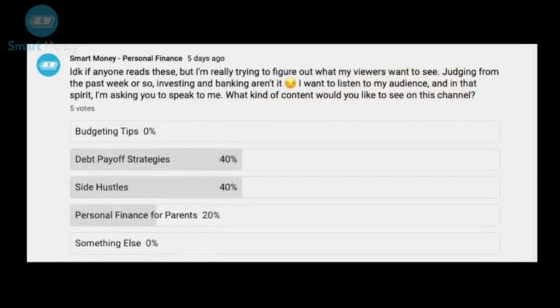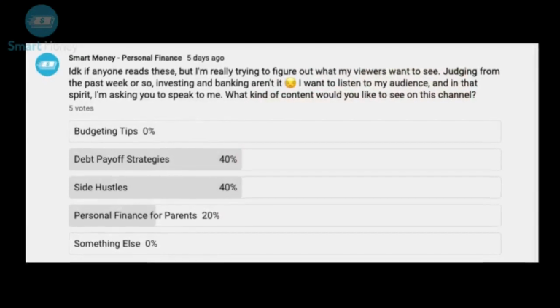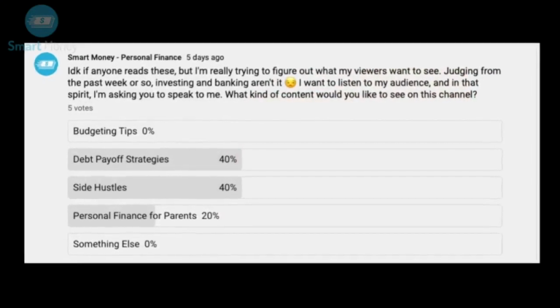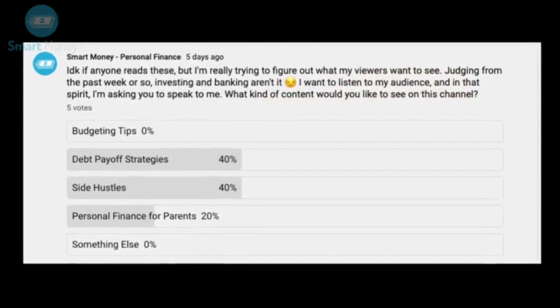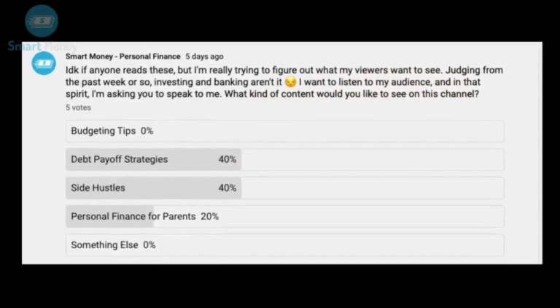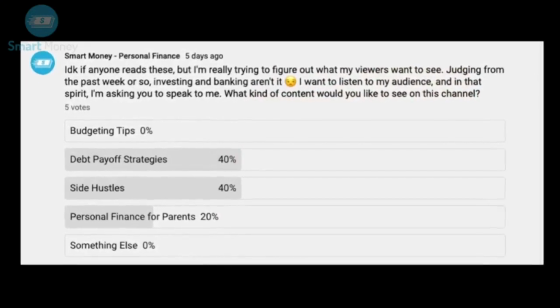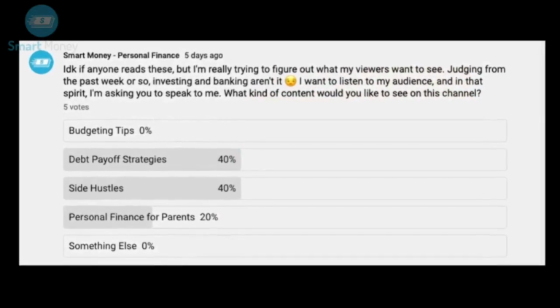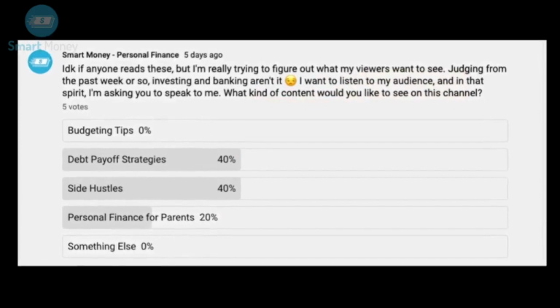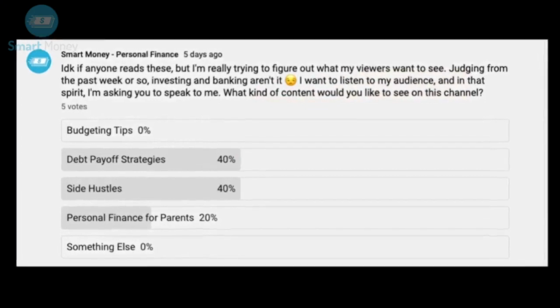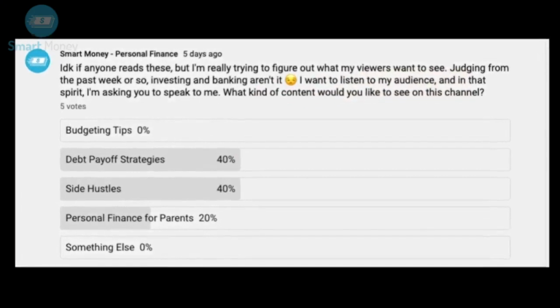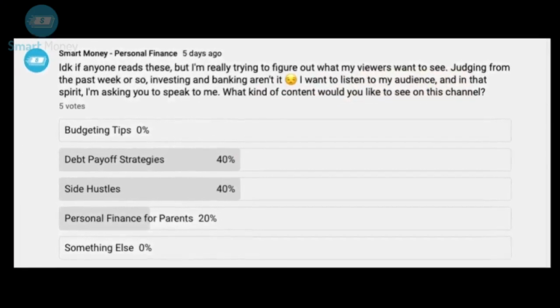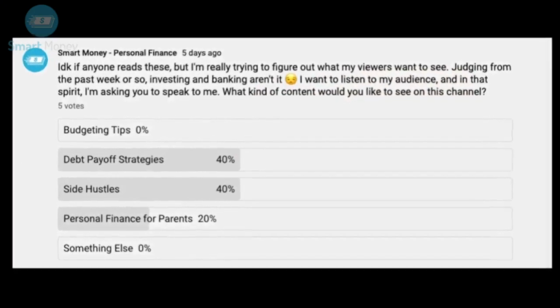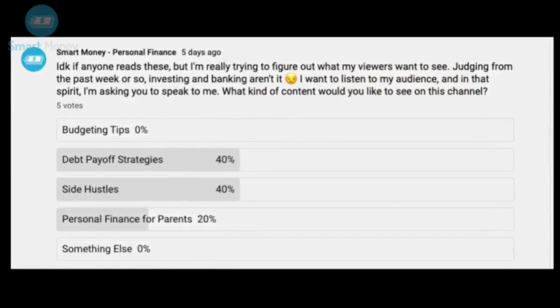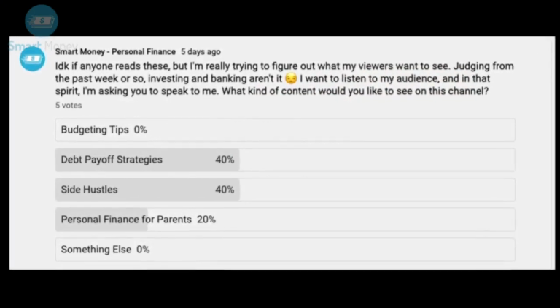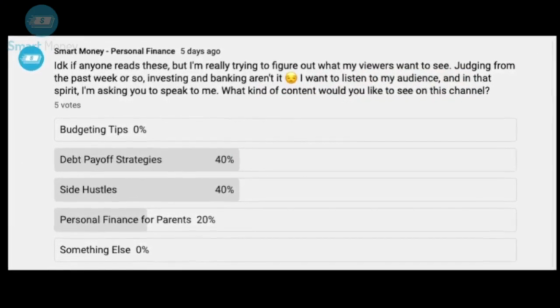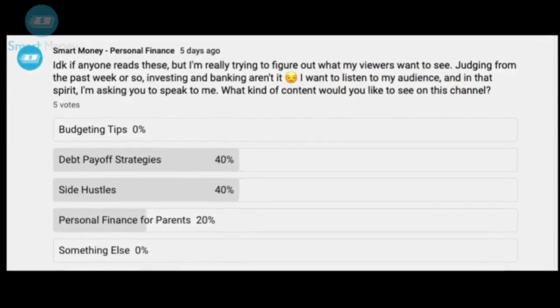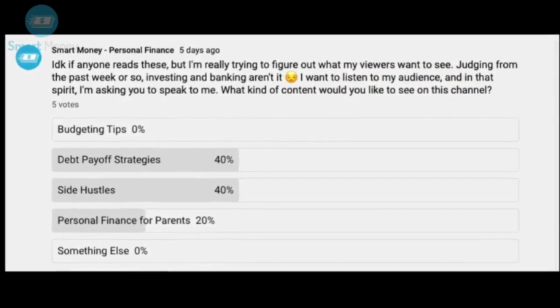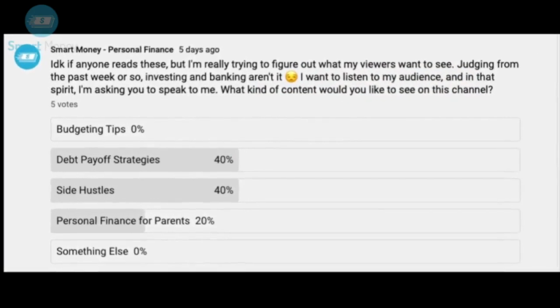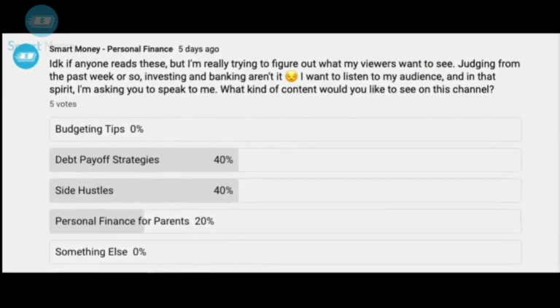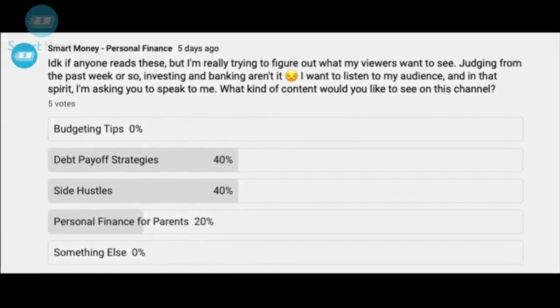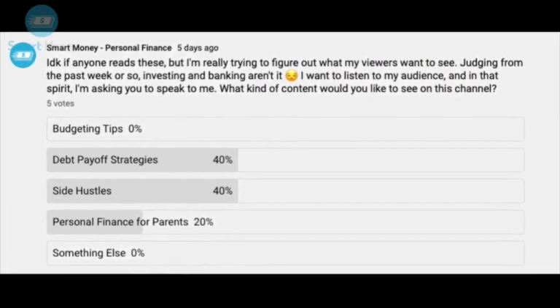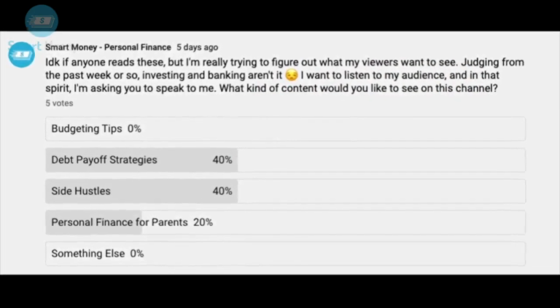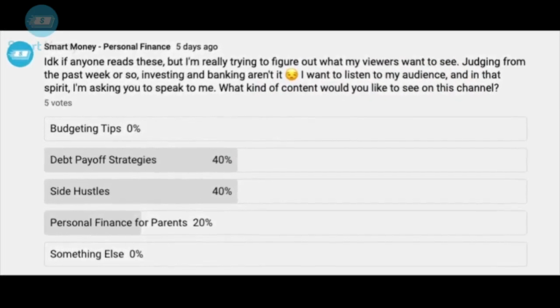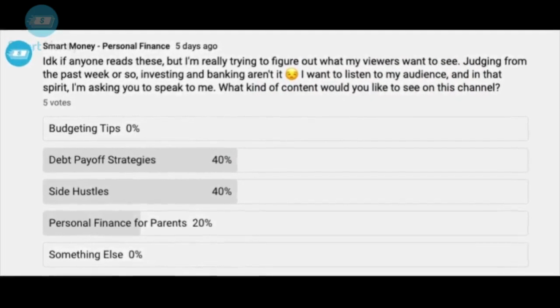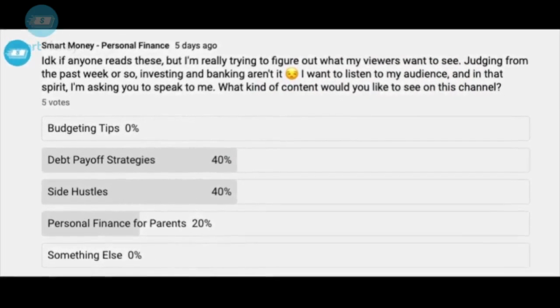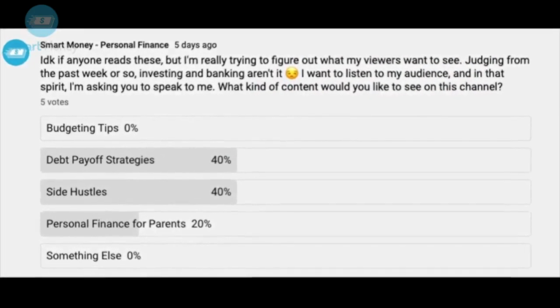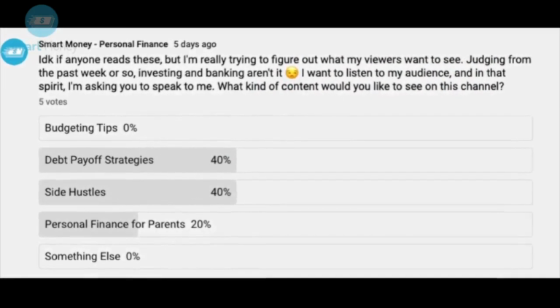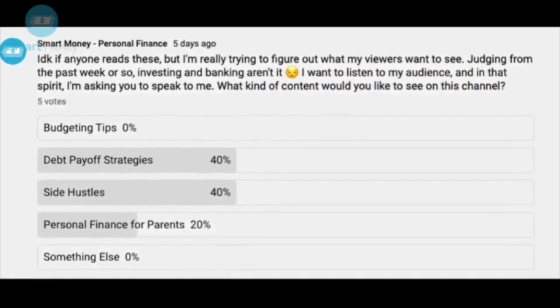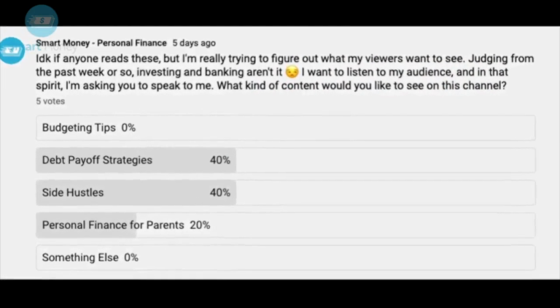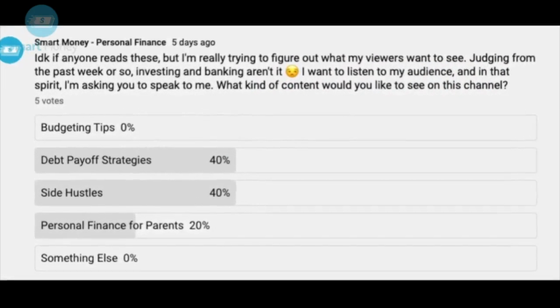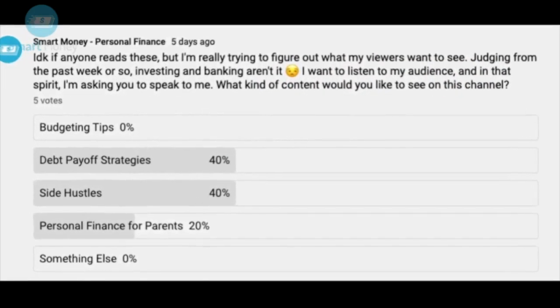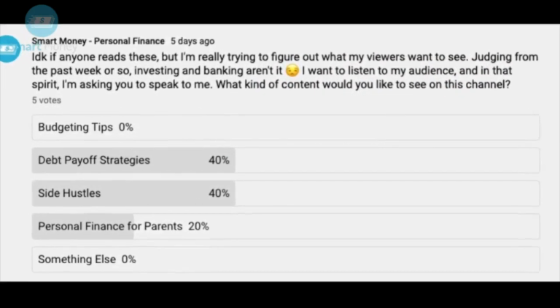If you choose something else, tell me what that something else is in the comment section. And with that, let's start our video.